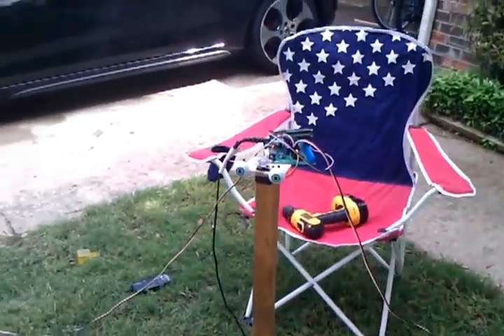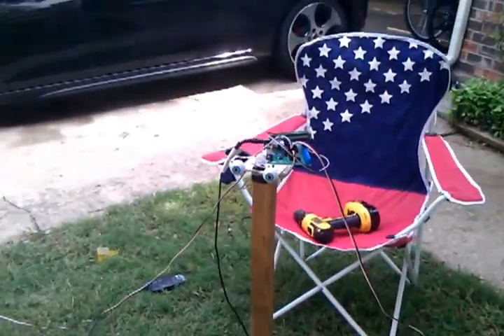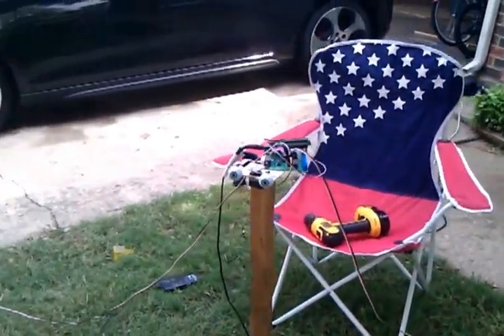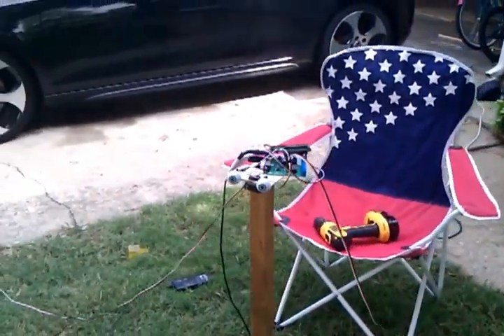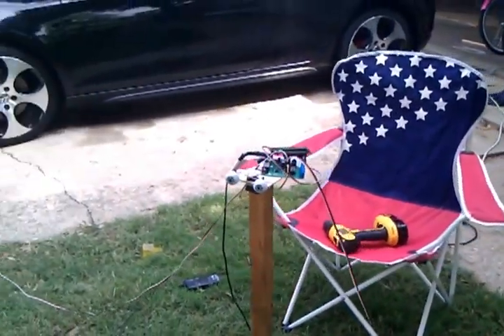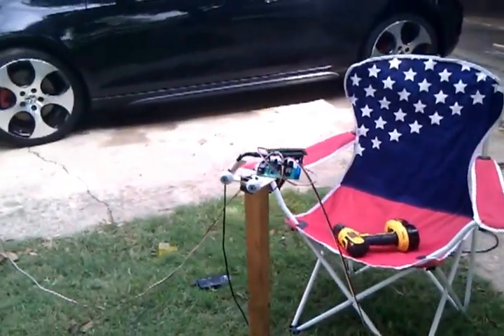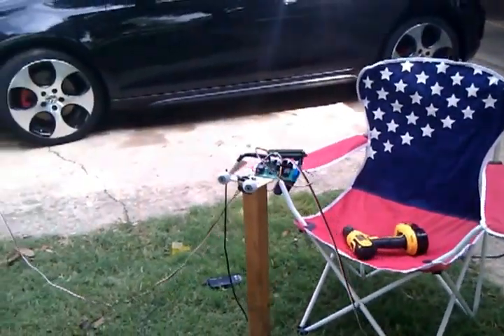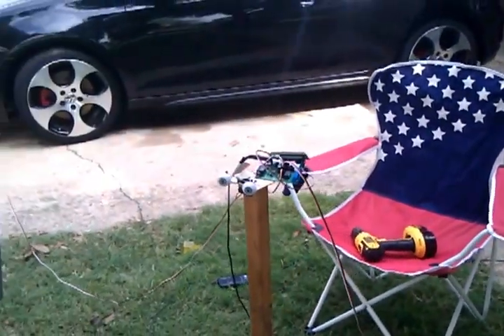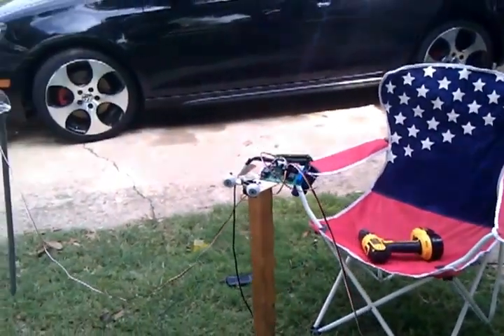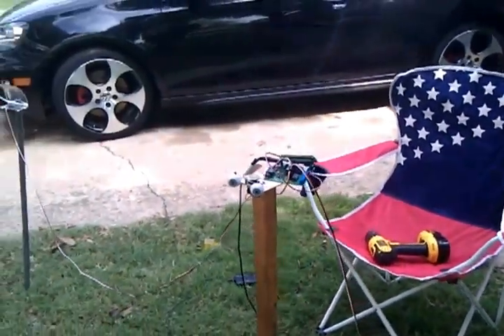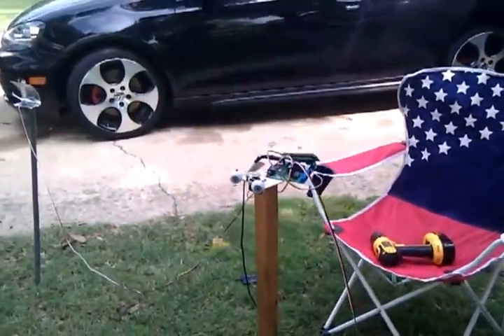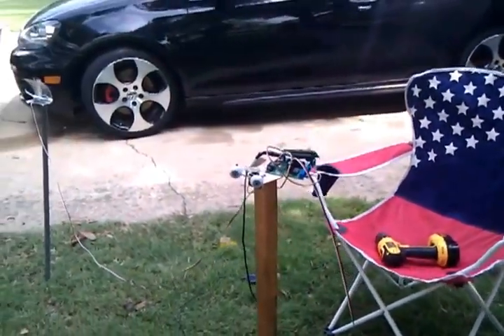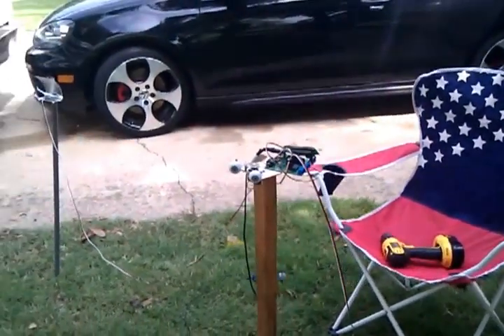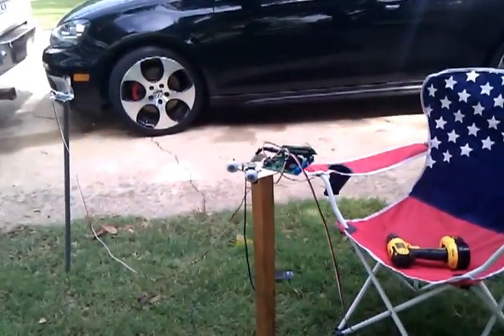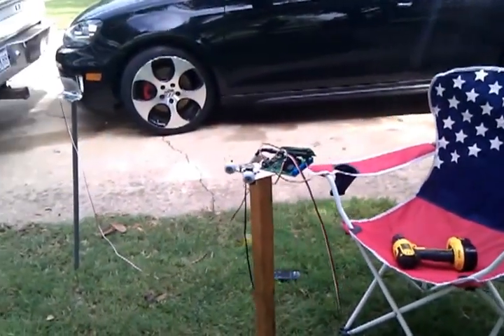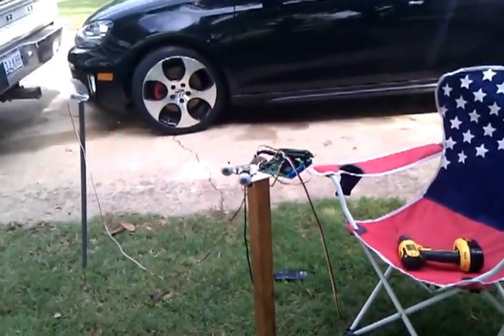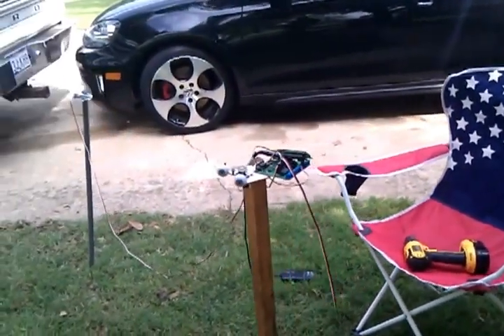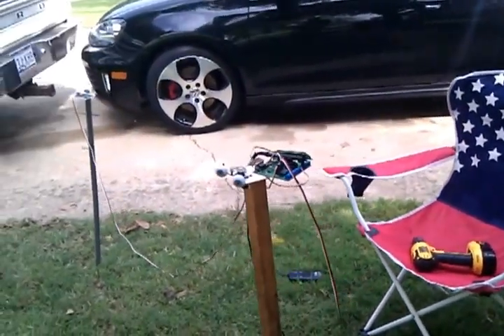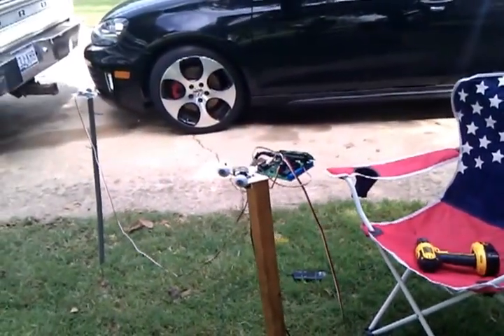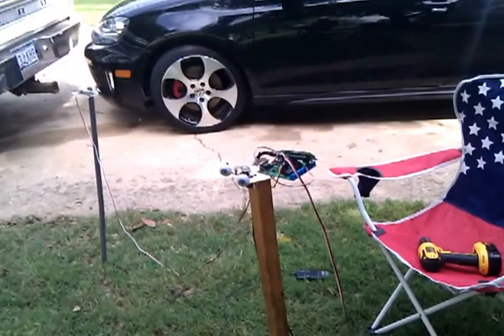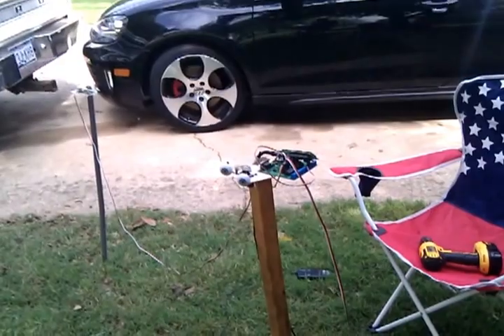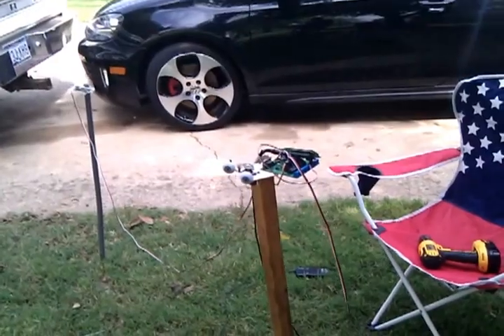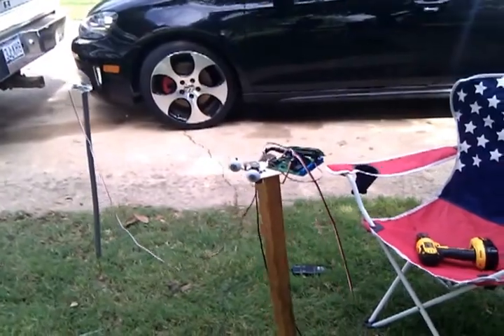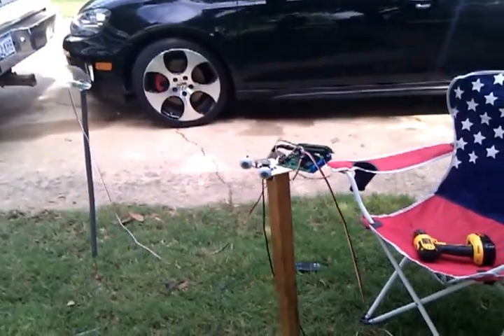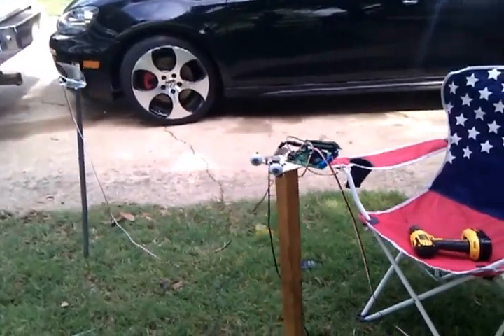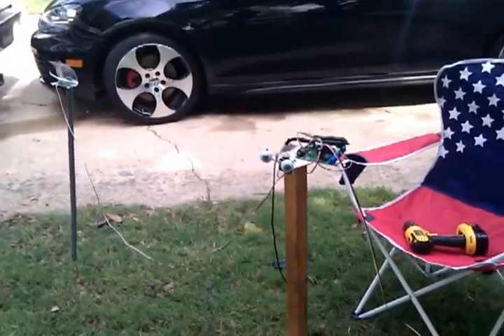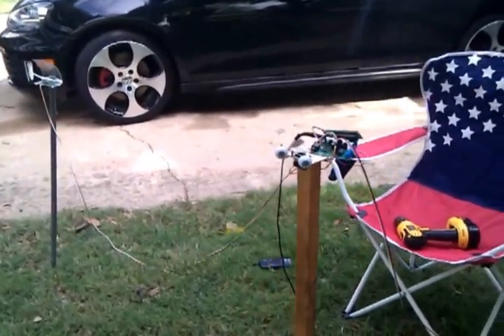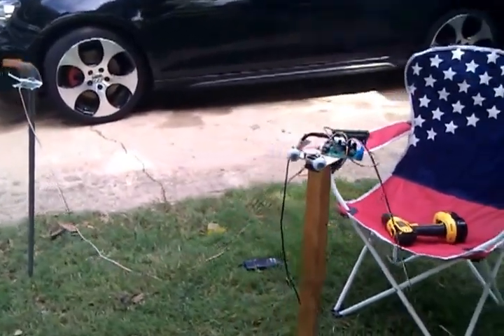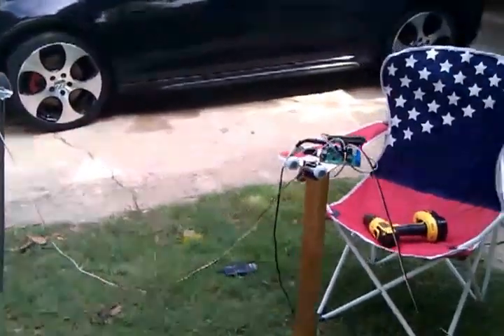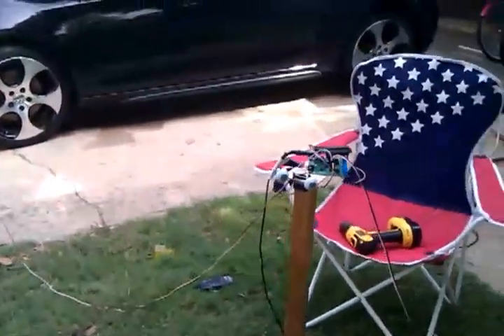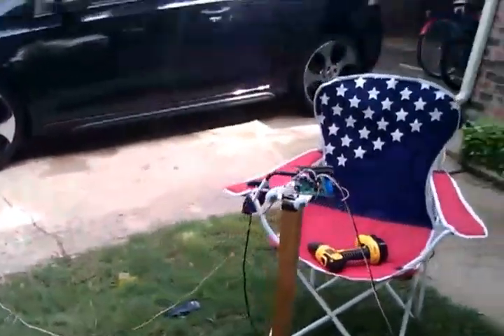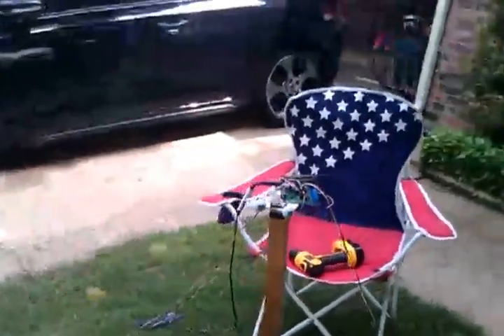Not sure how well you're going to be able to see this — it's kind of small. Hopefully we get the effect.